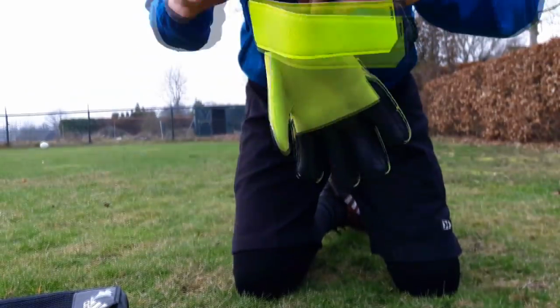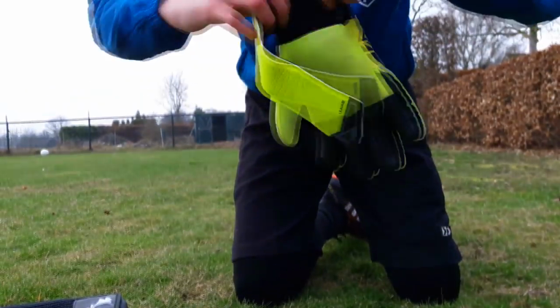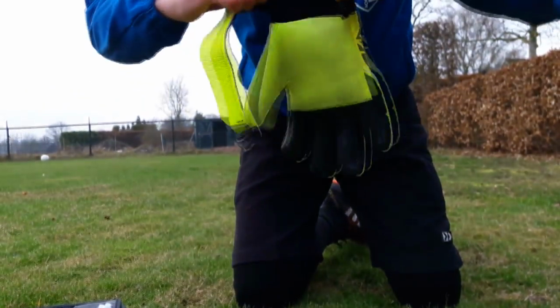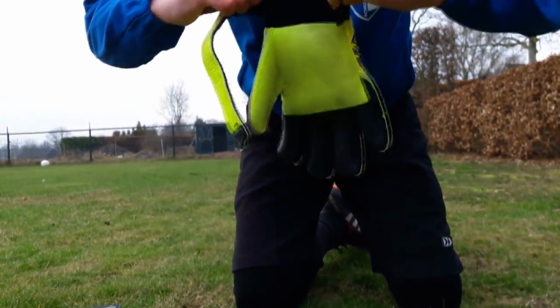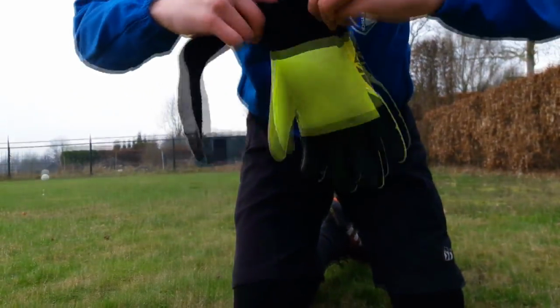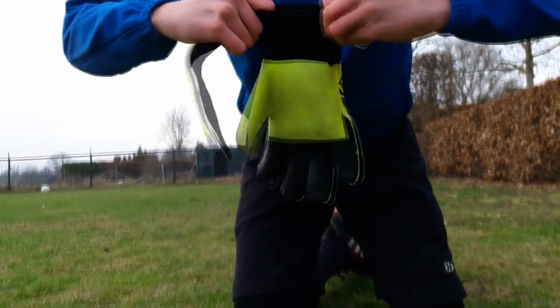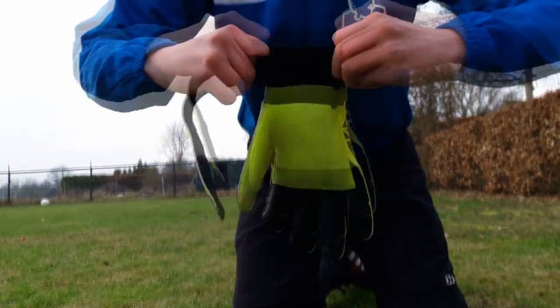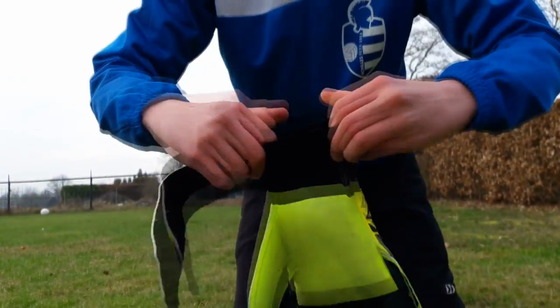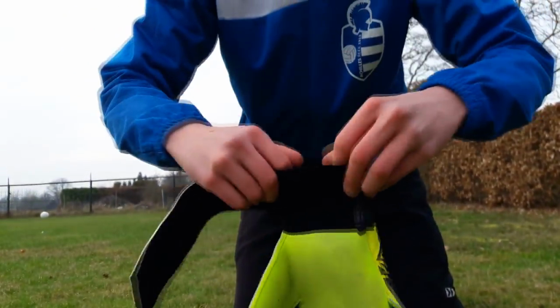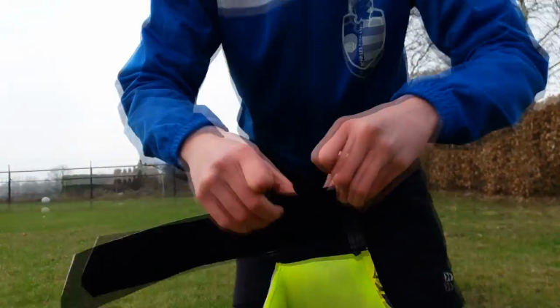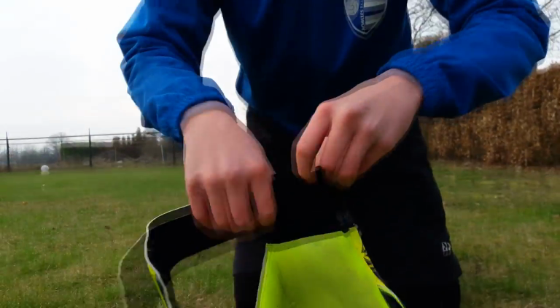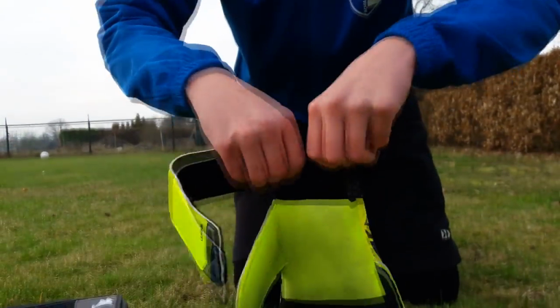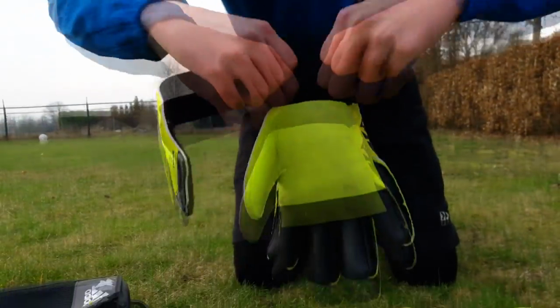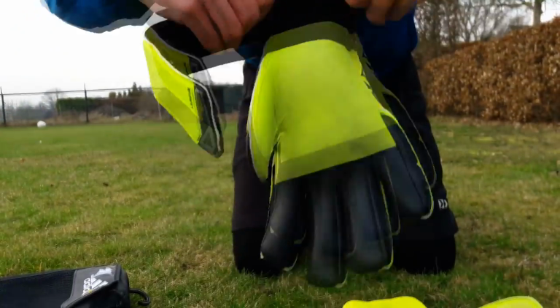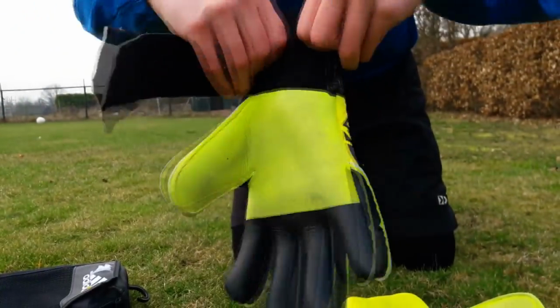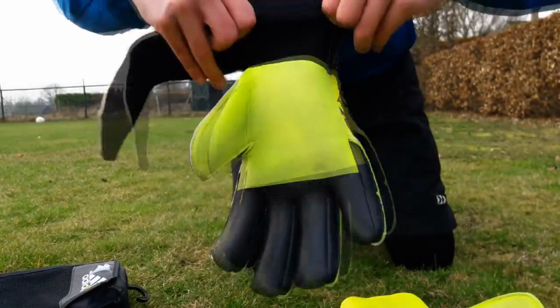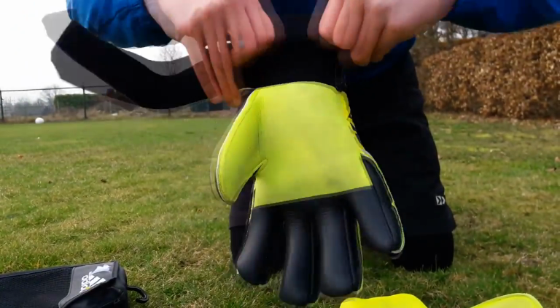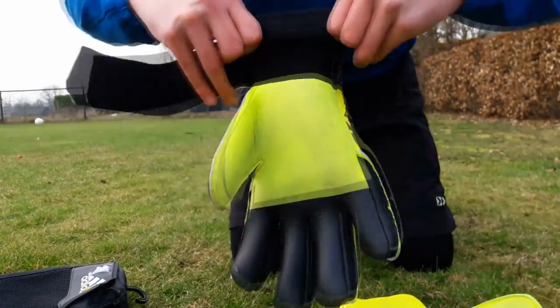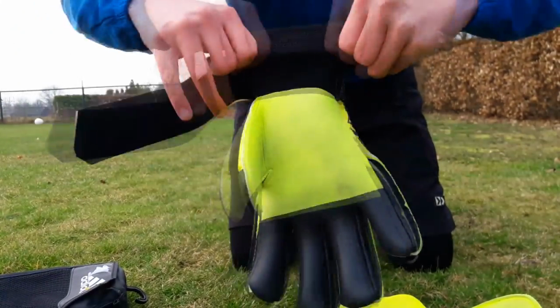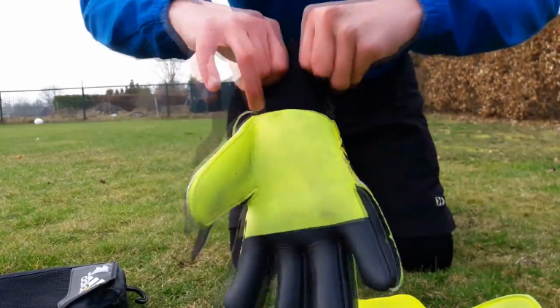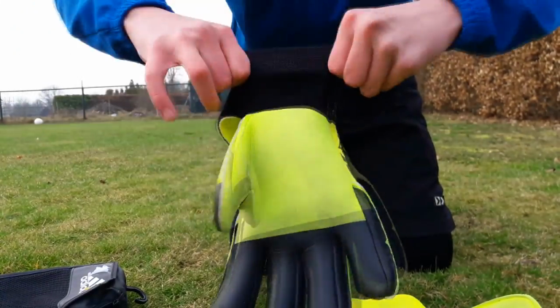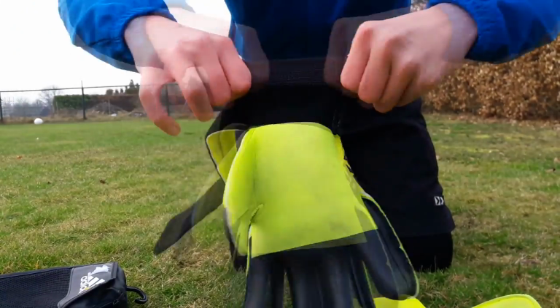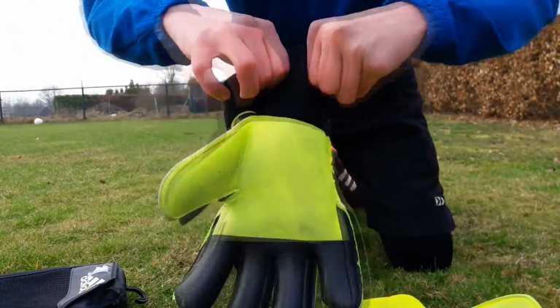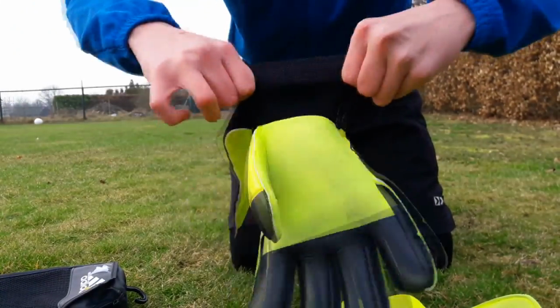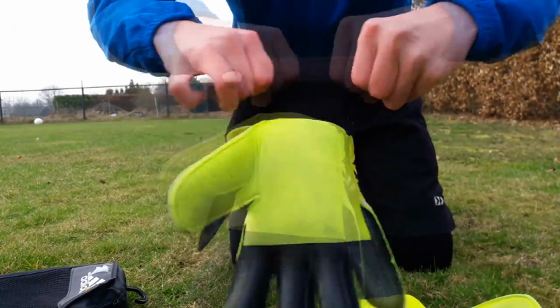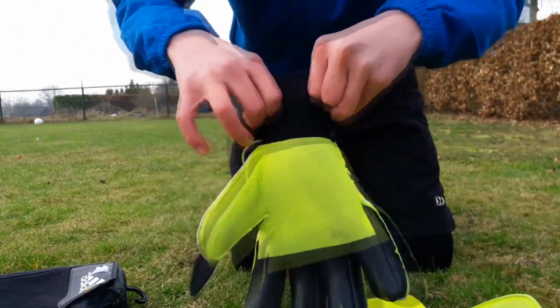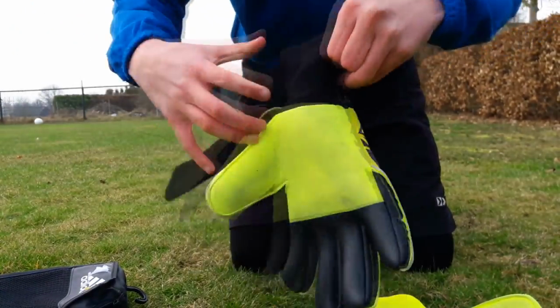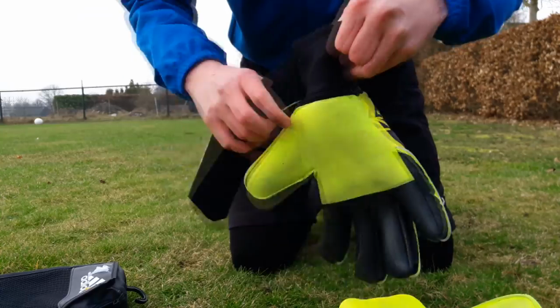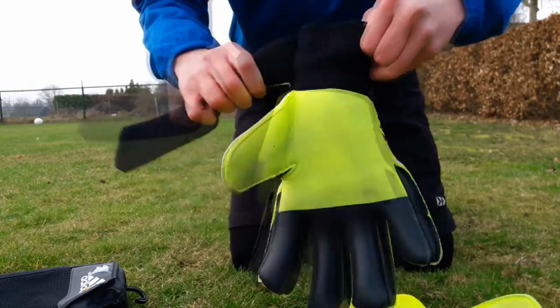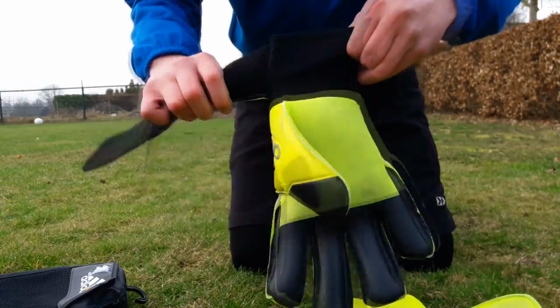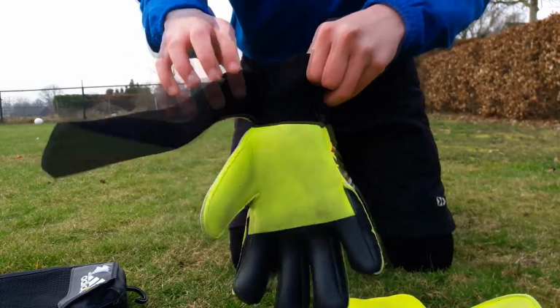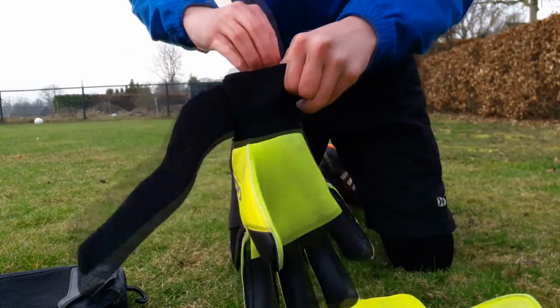Welcome to a new video. In this video we test the keepers gloves Adidas Ace League.